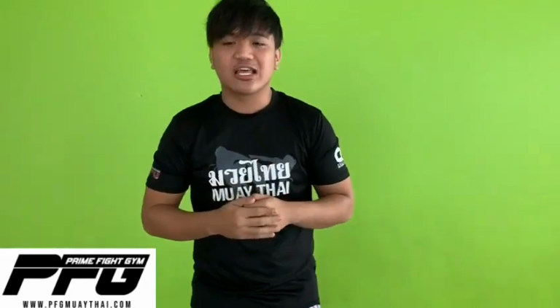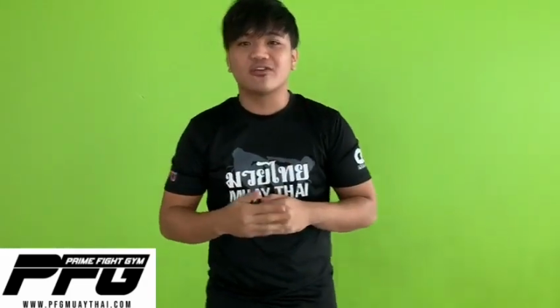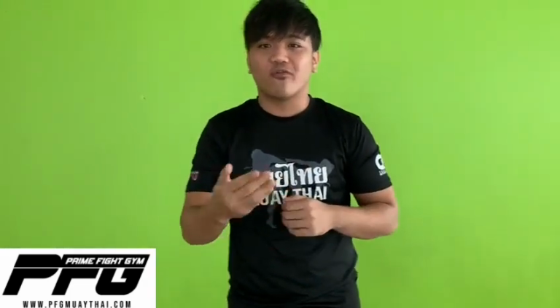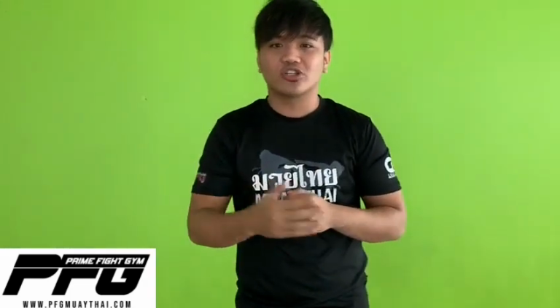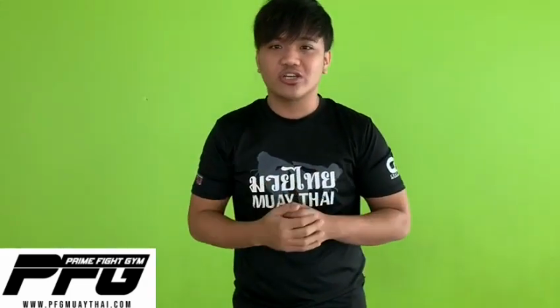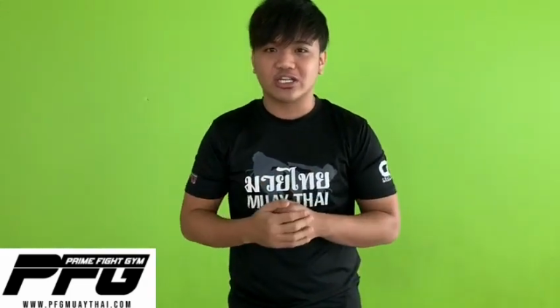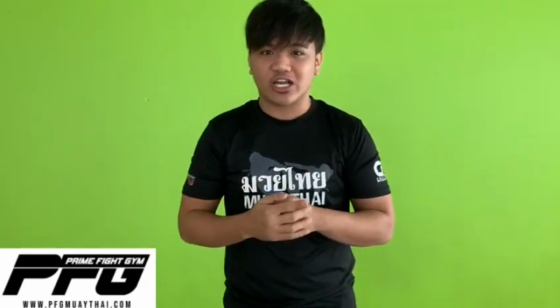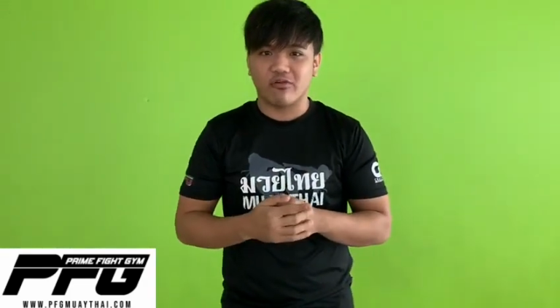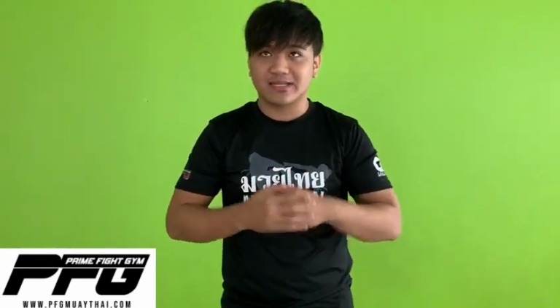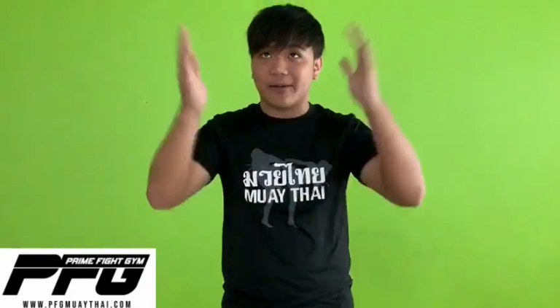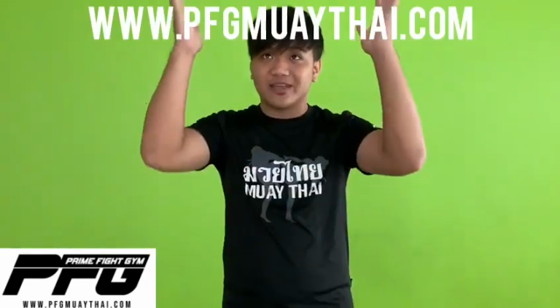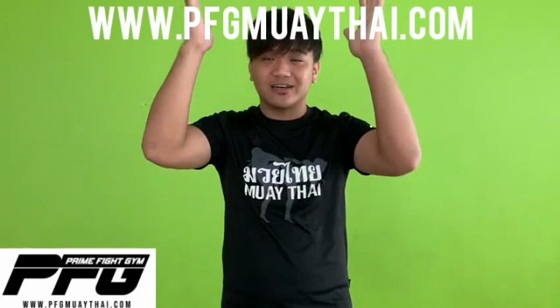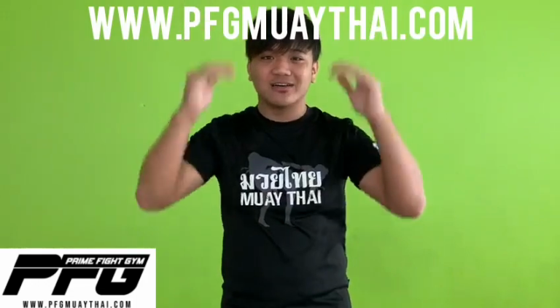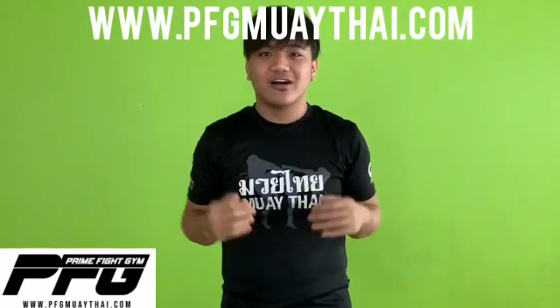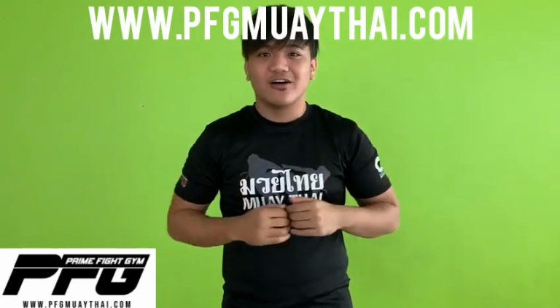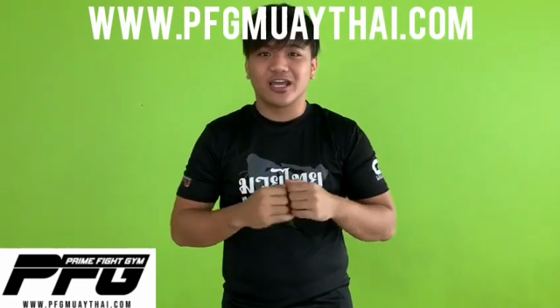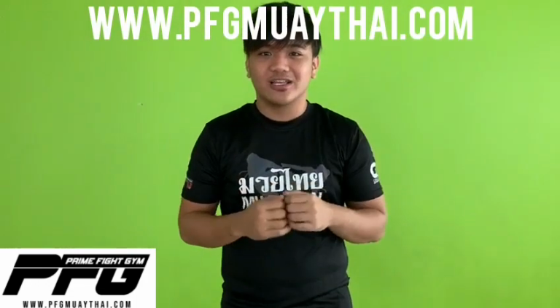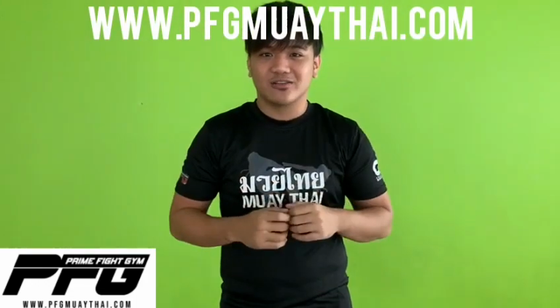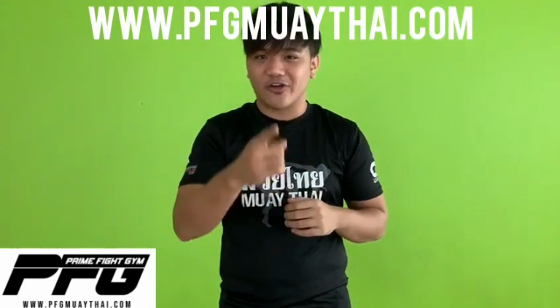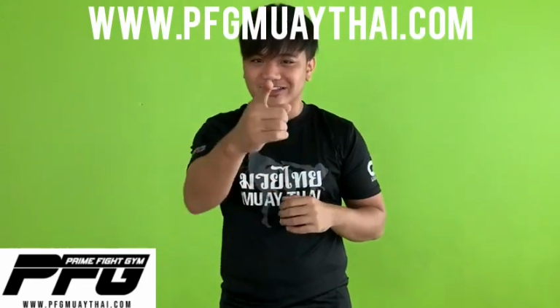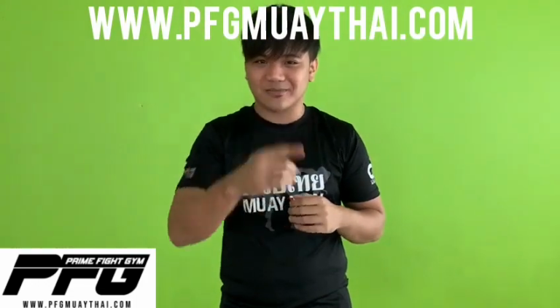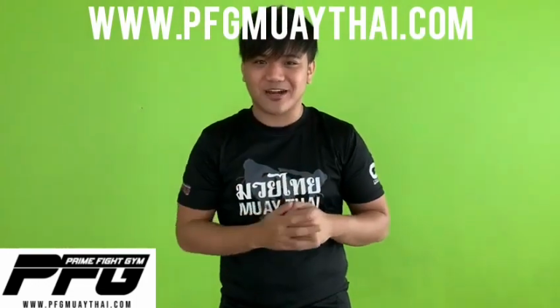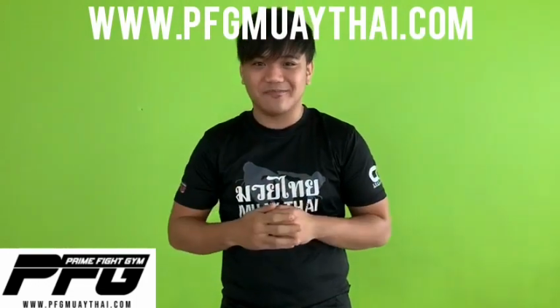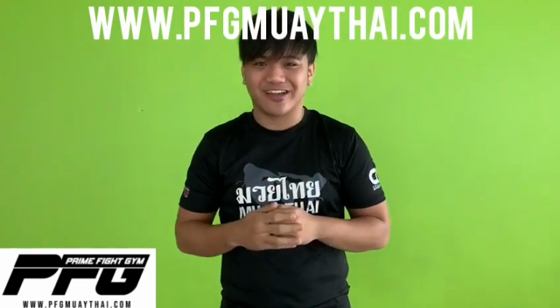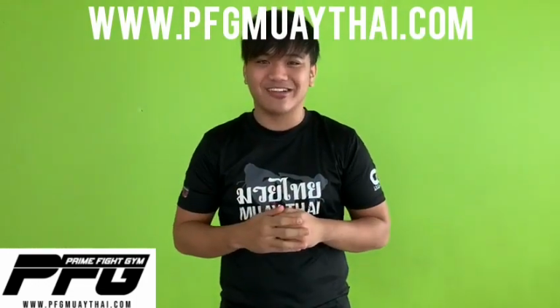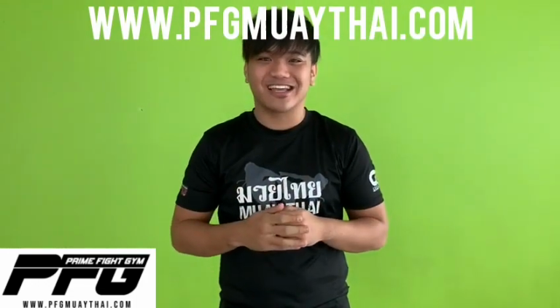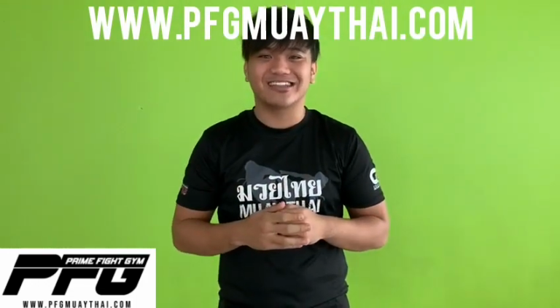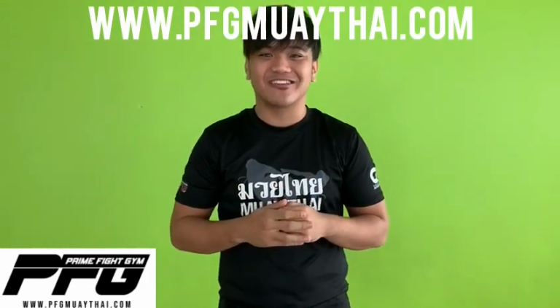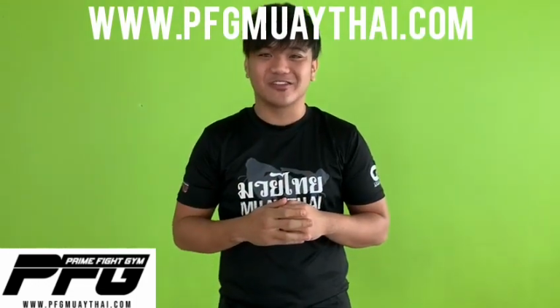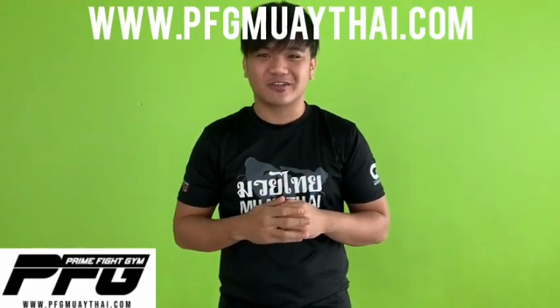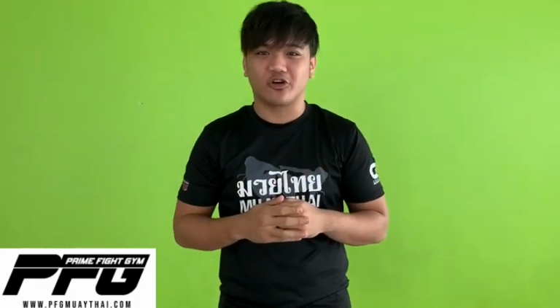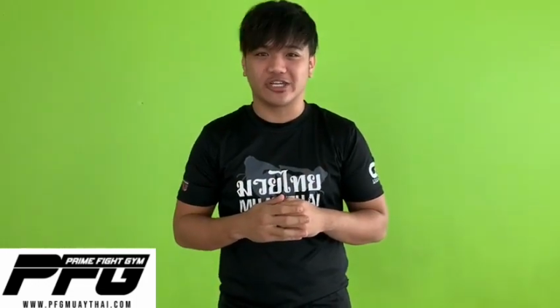Thank you for watching. You can check our website up here. Don't forget to subscribe — once again, thank you so much for watching.